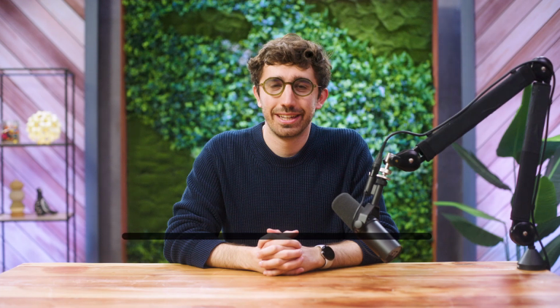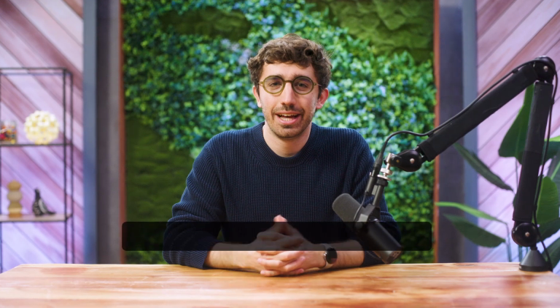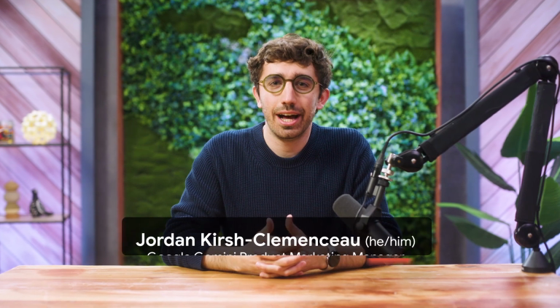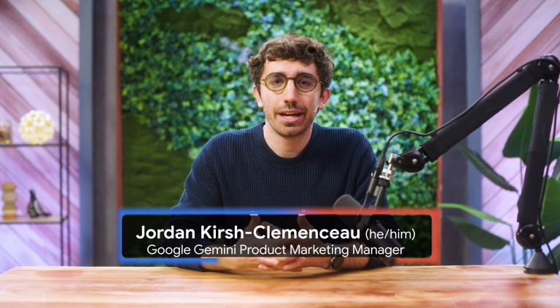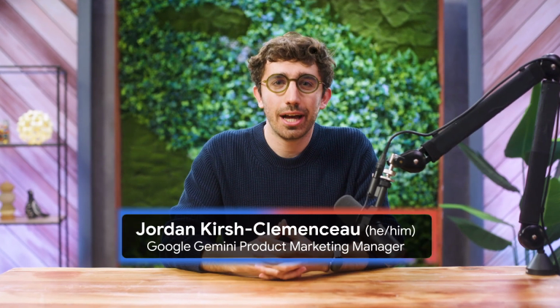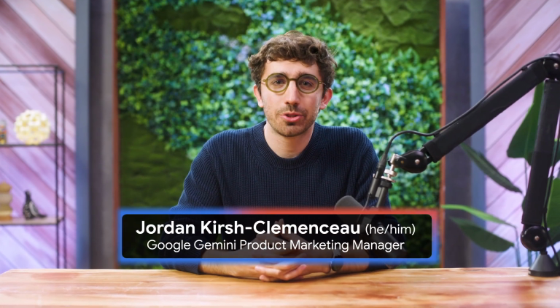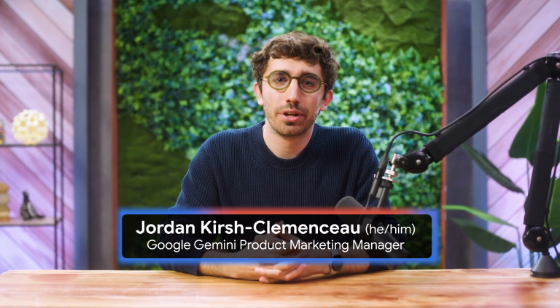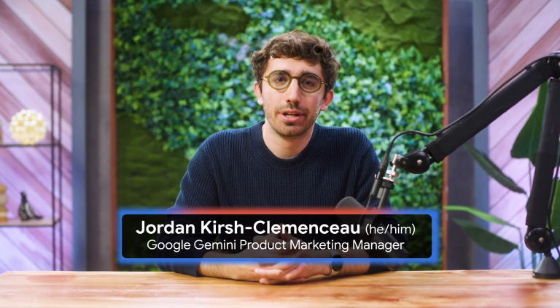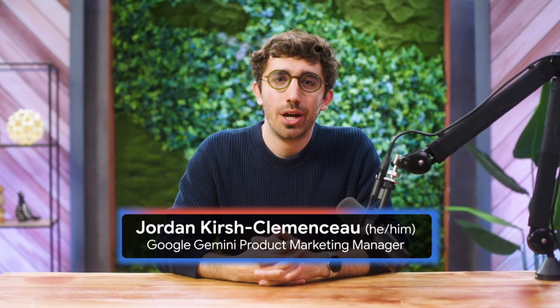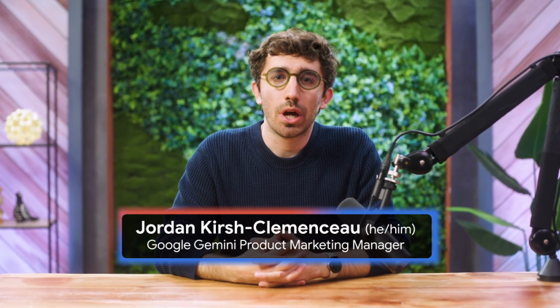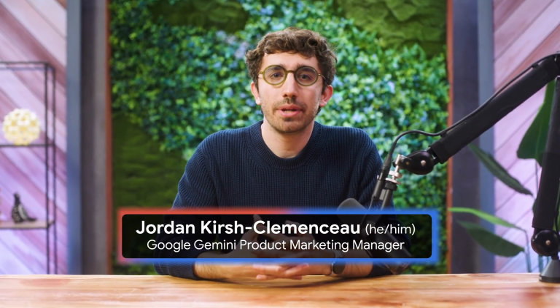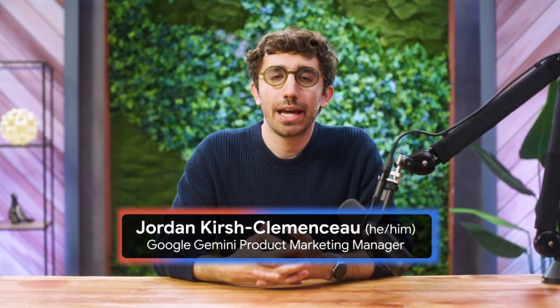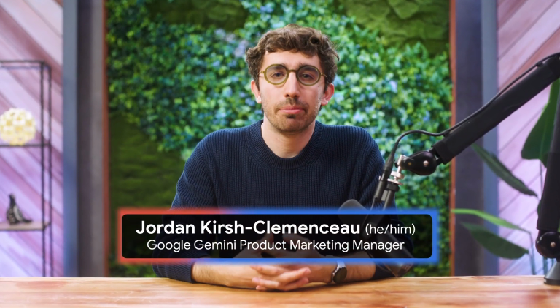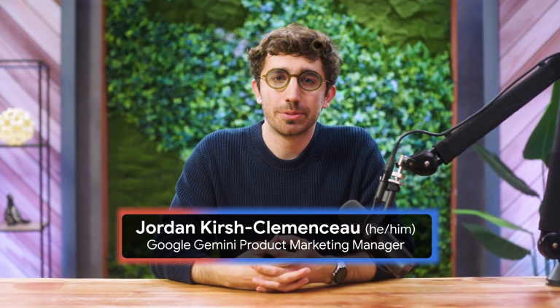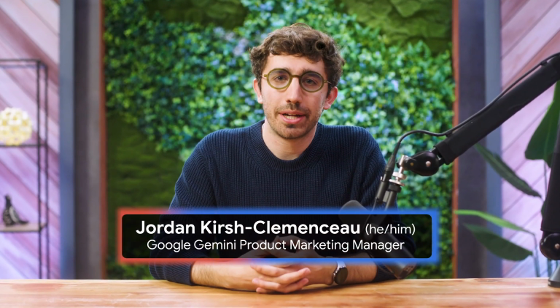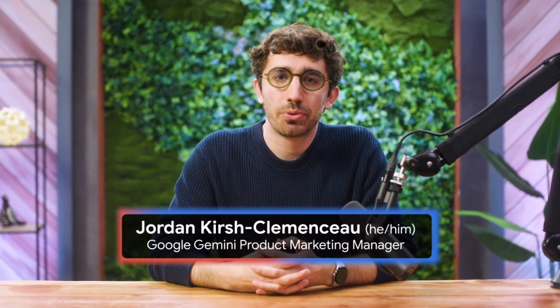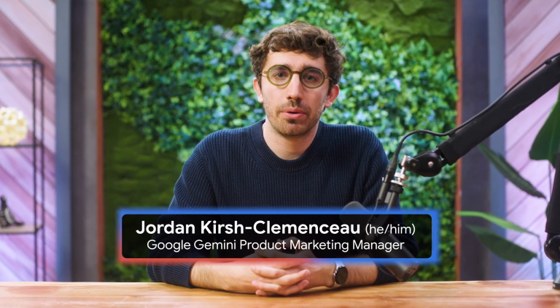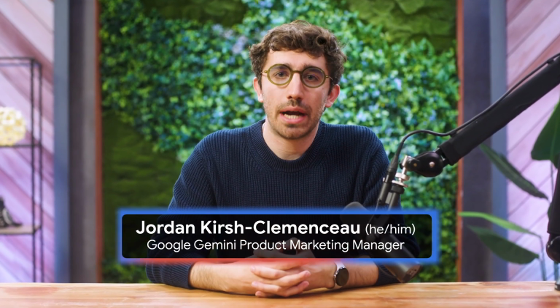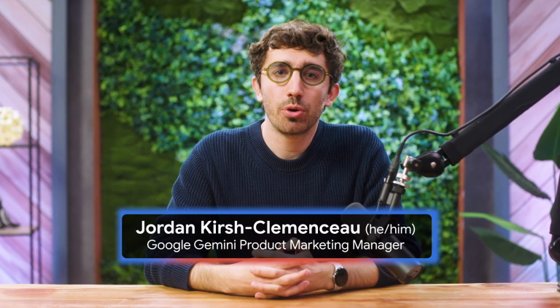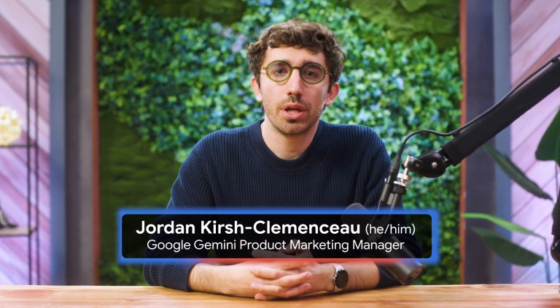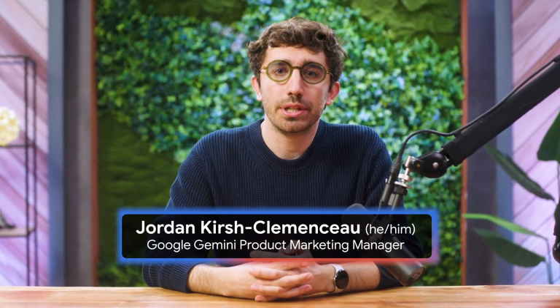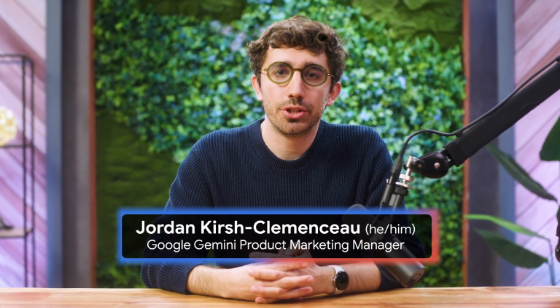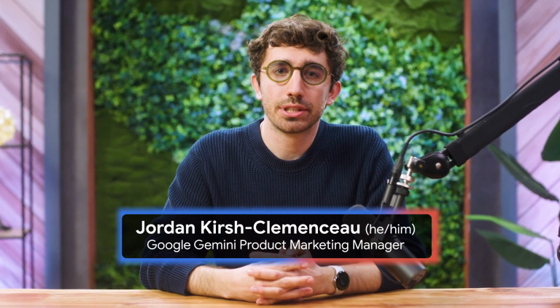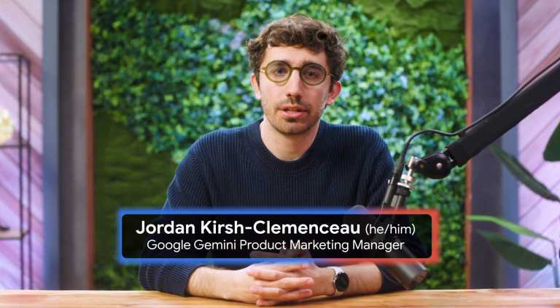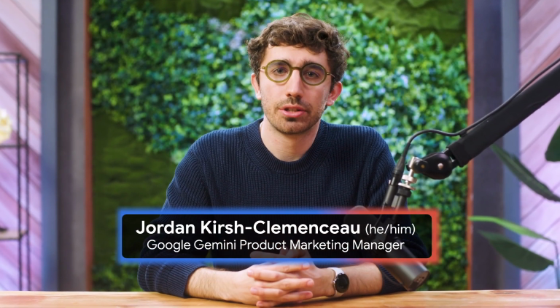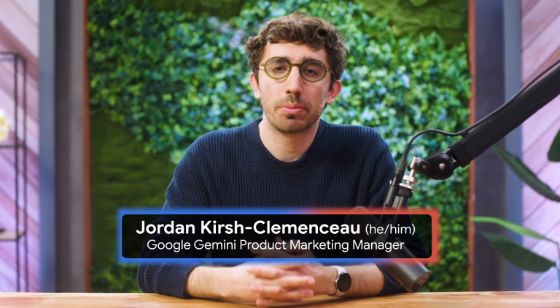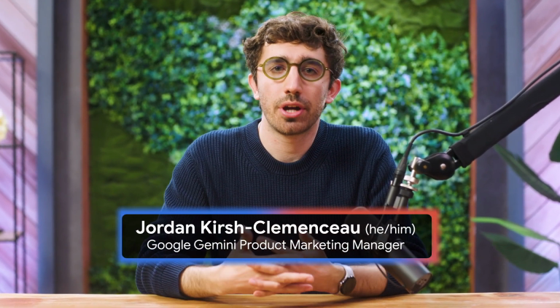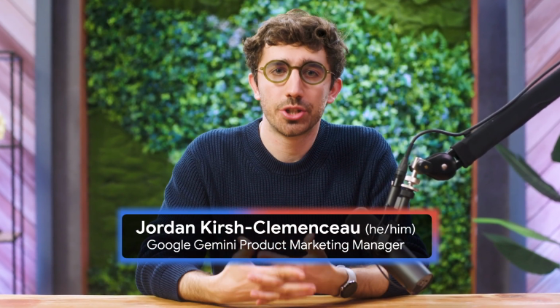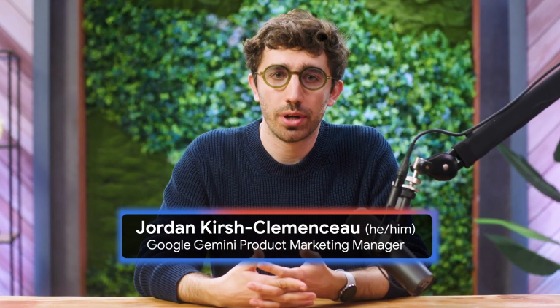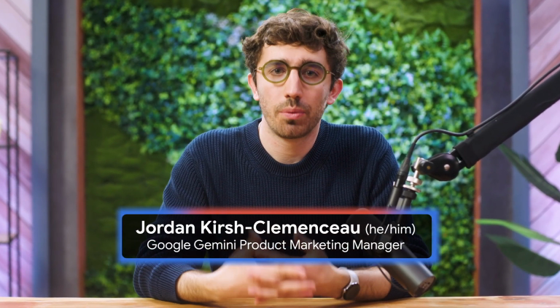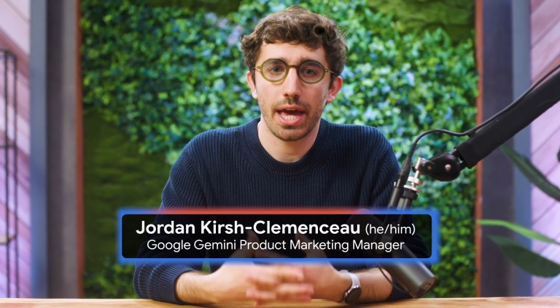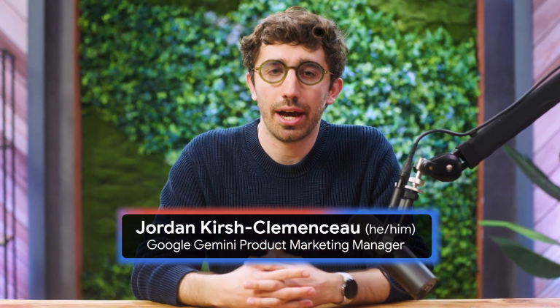Hi, I'm Jordan. Welcome to AI Boost Bites, where every week we teach you the skills to supercharge your work with AI.